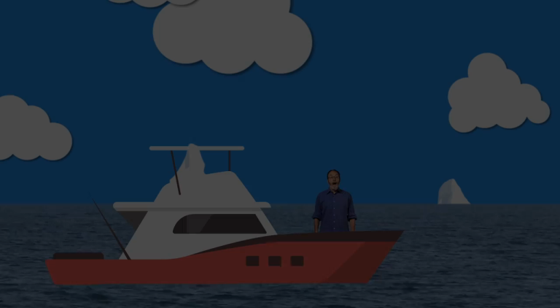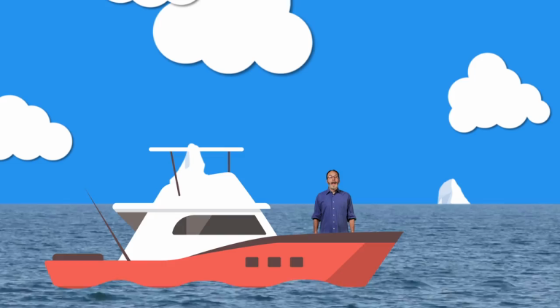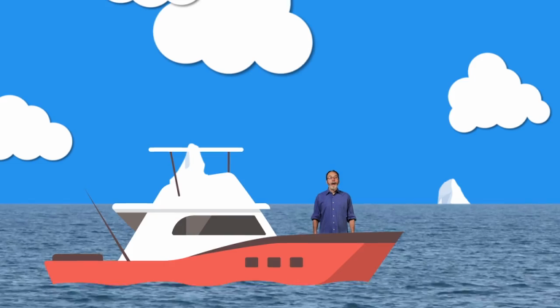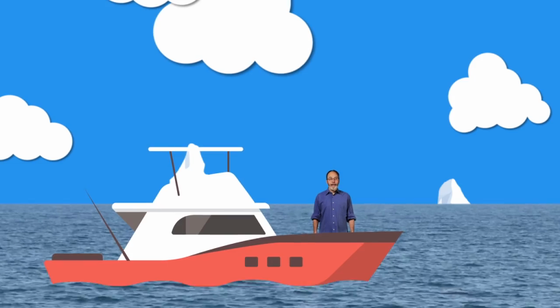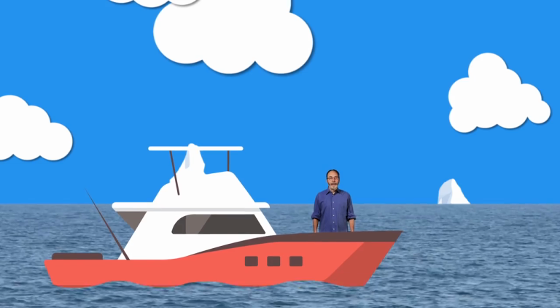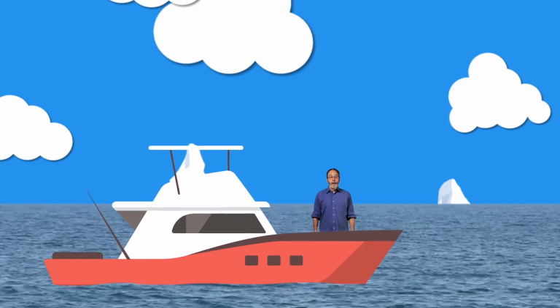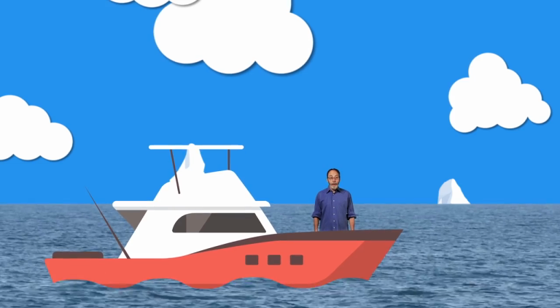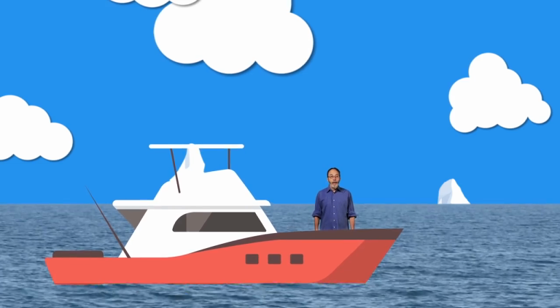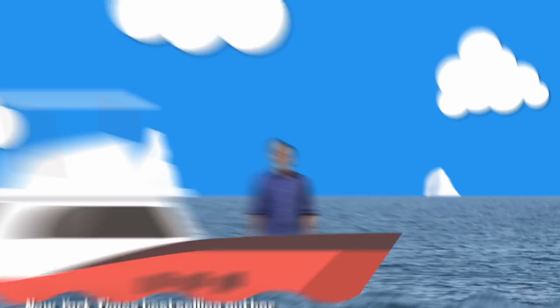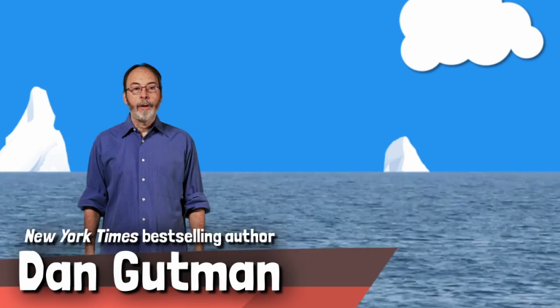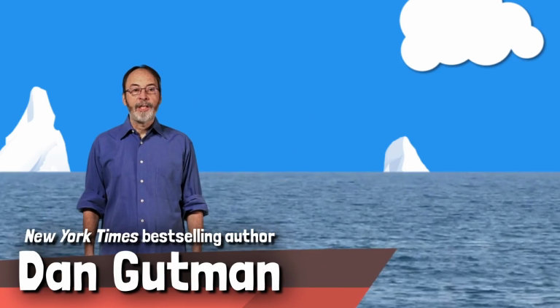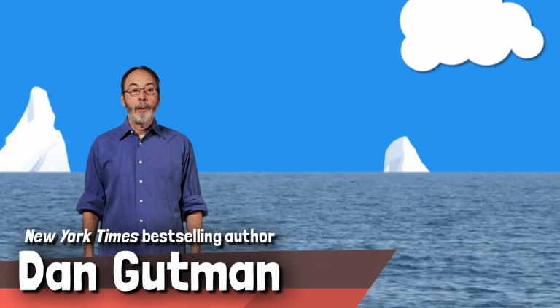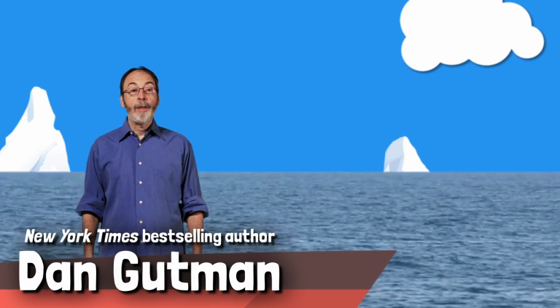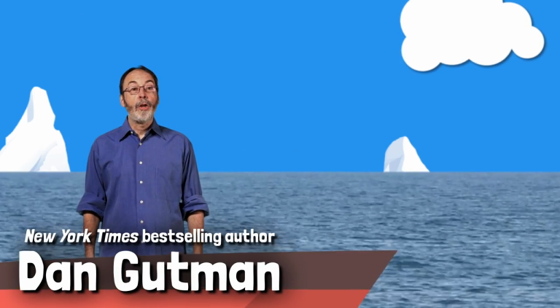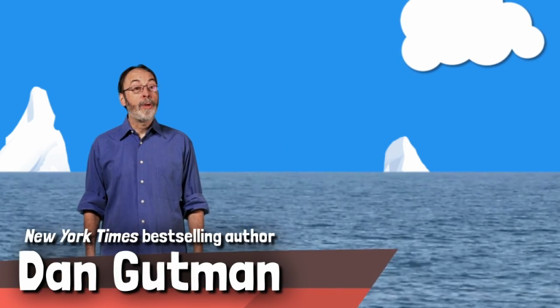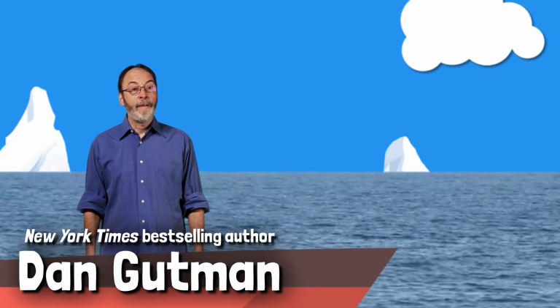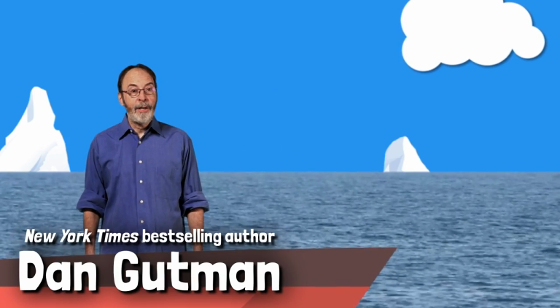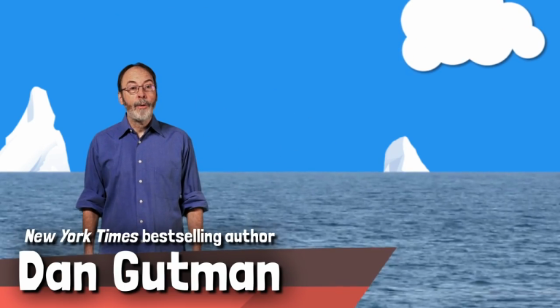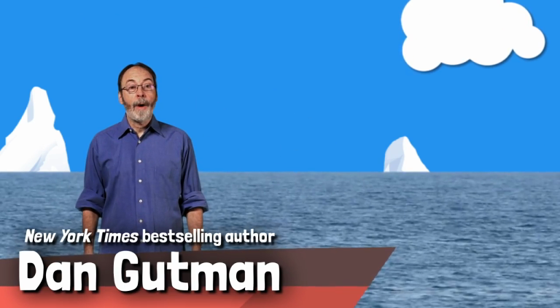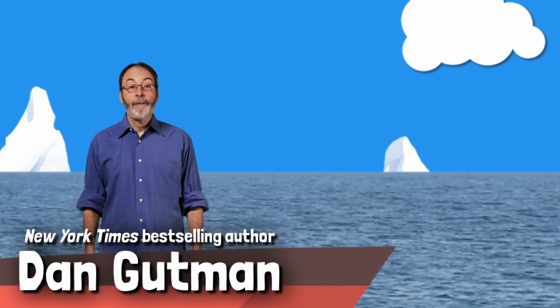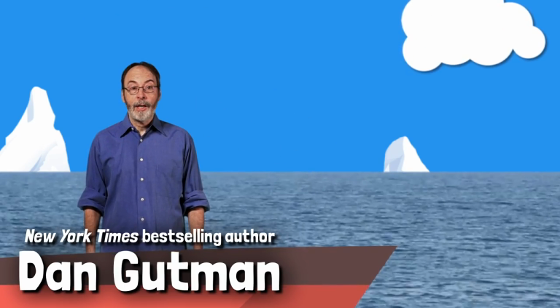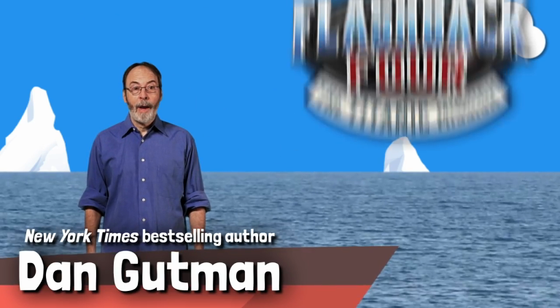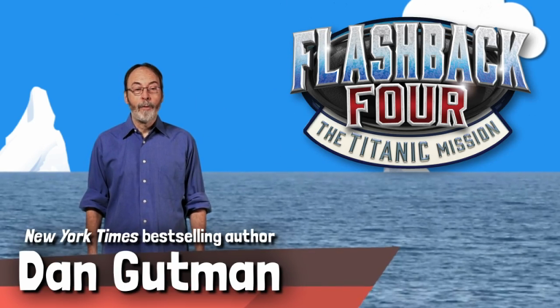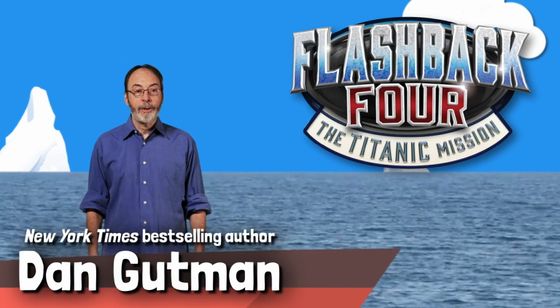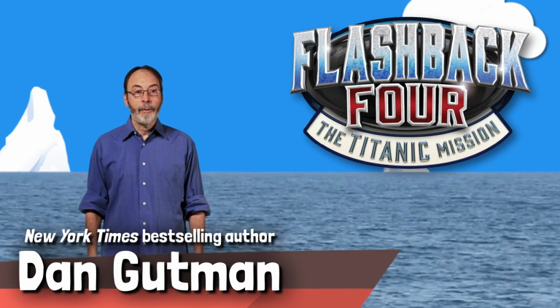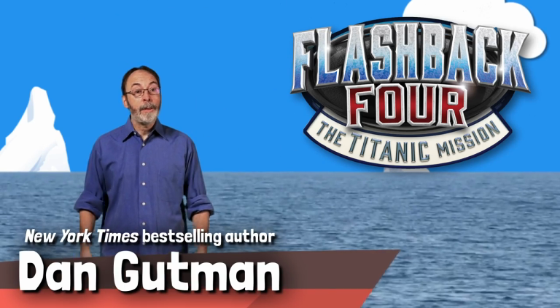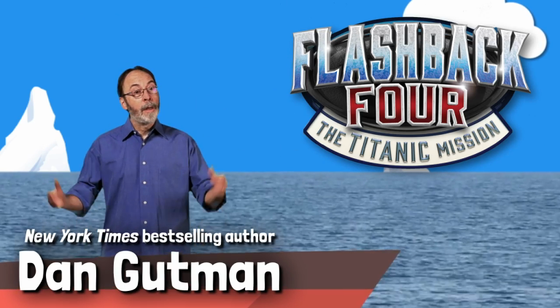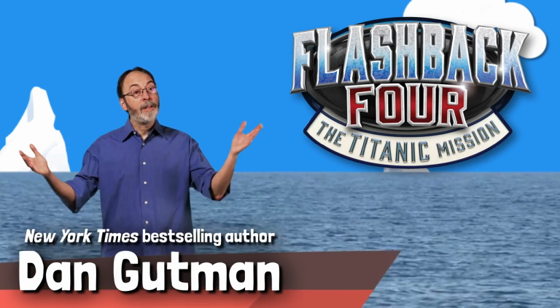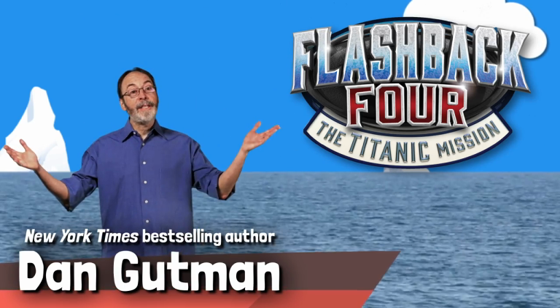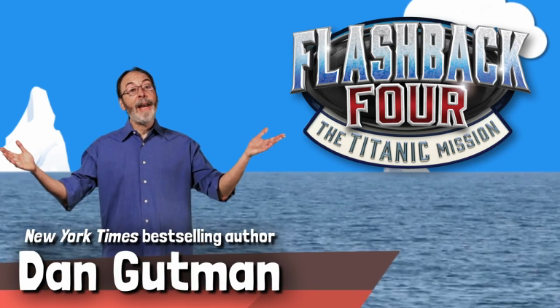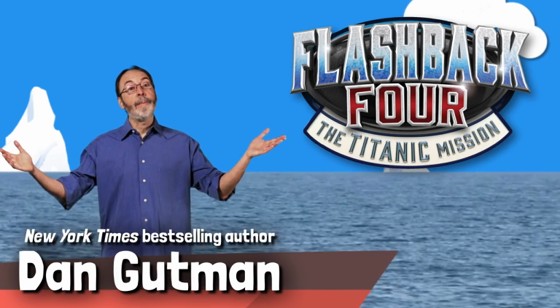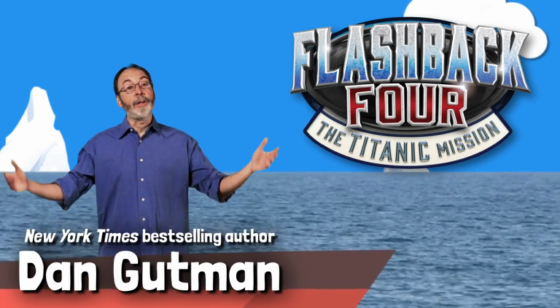Hi, I'm Dan Gutman, and I'm here to celebrate the newest adventure in my Flashback 4 series, the Titanic mission.